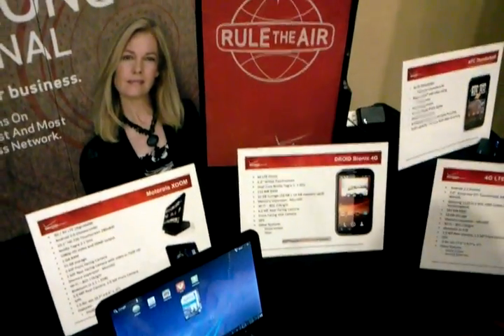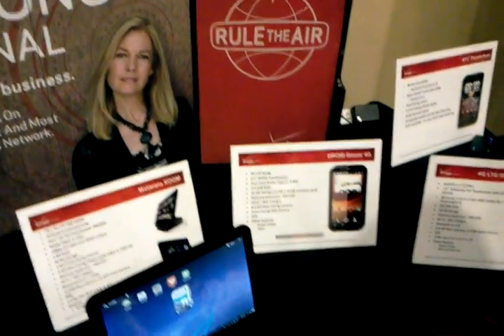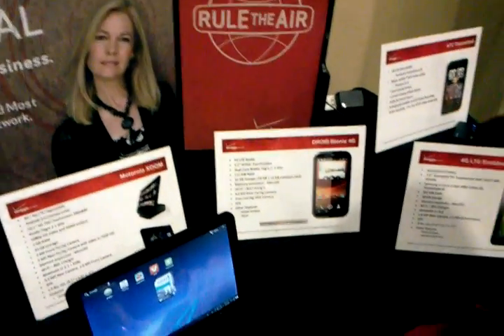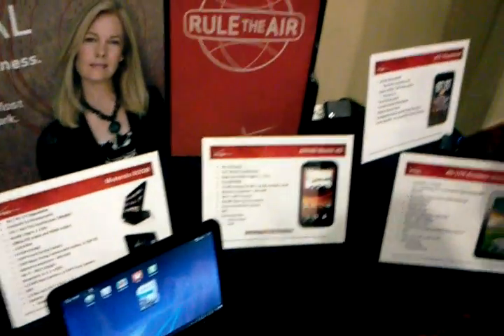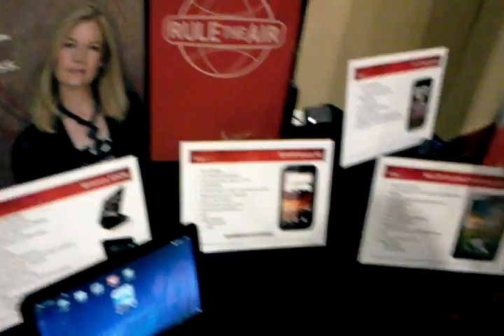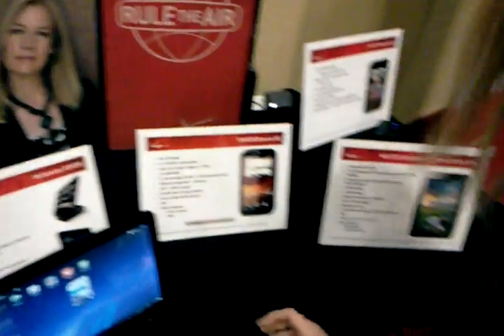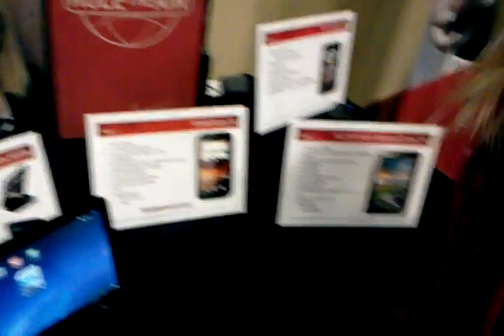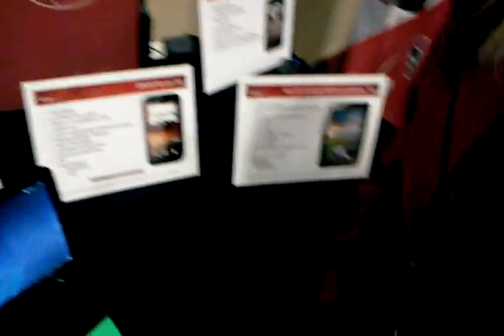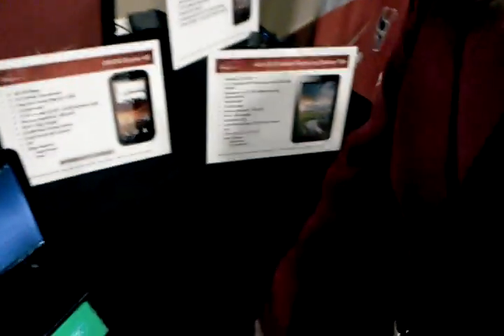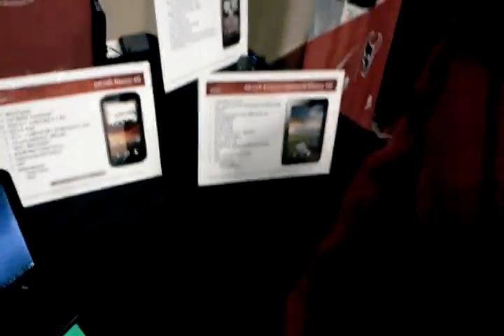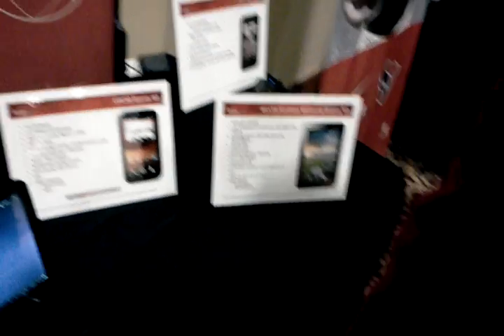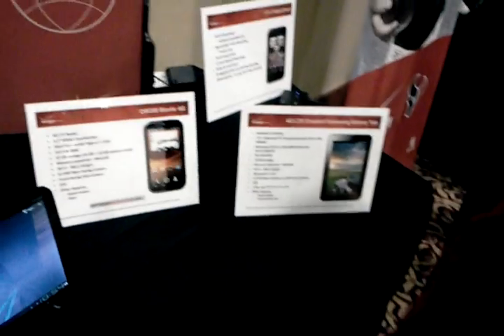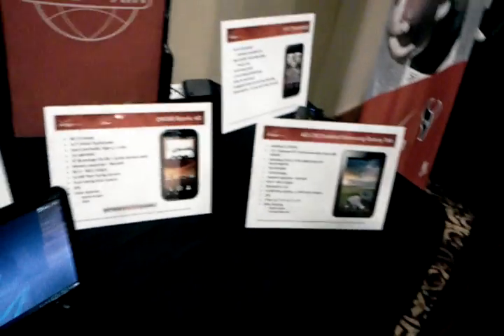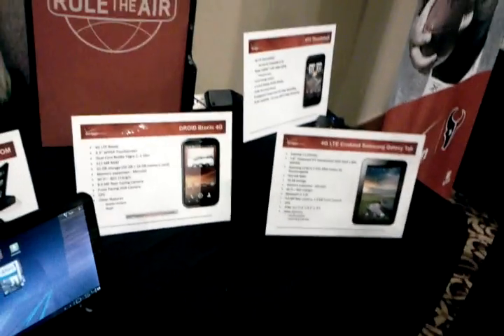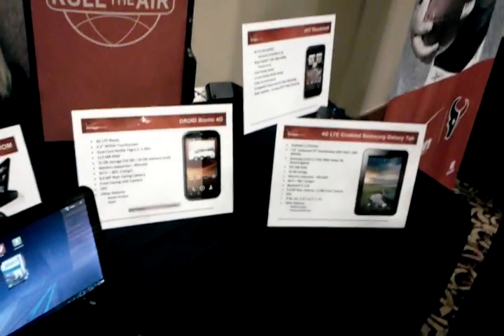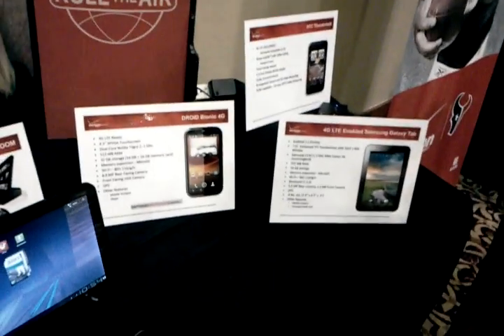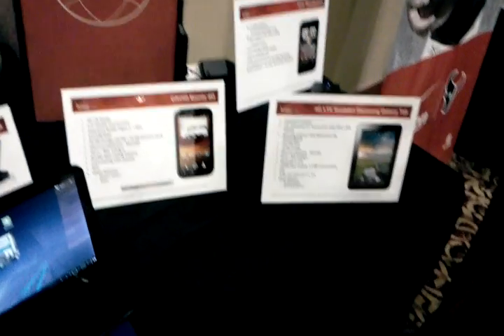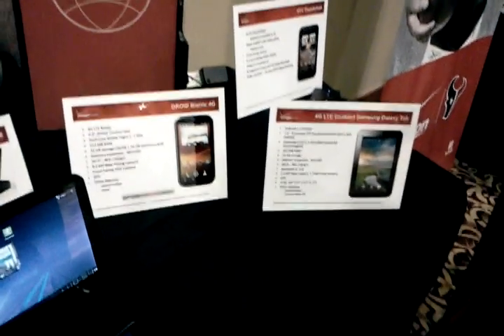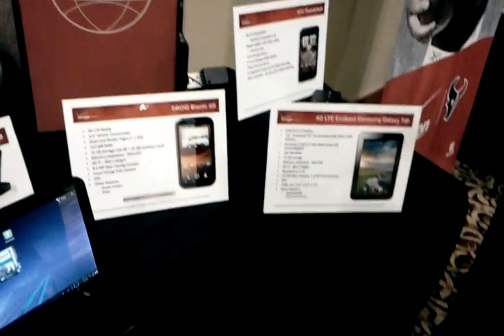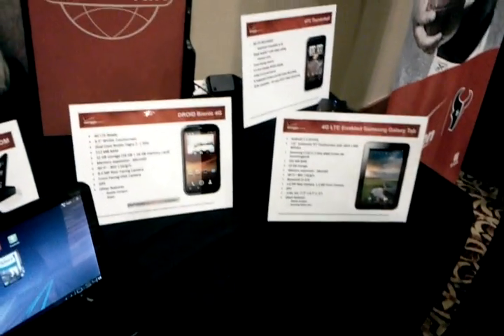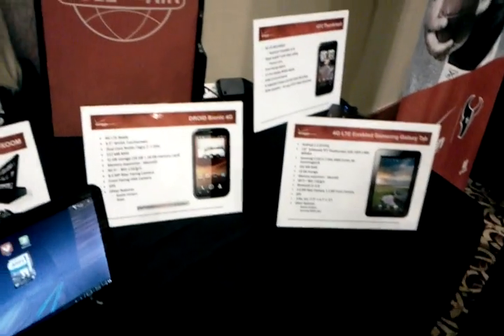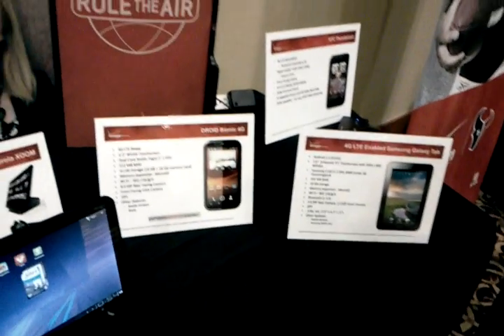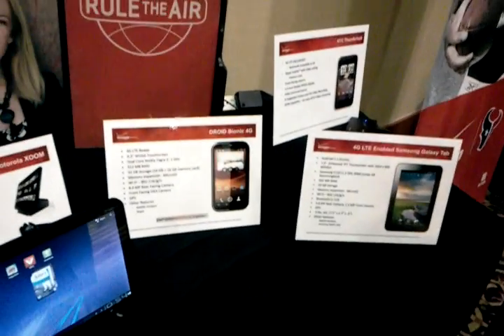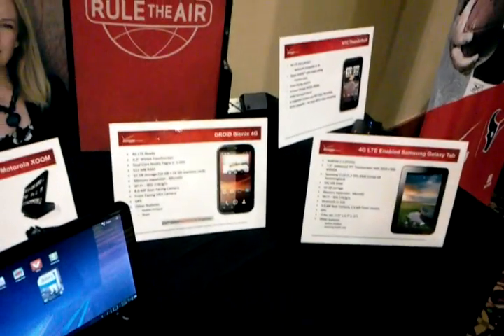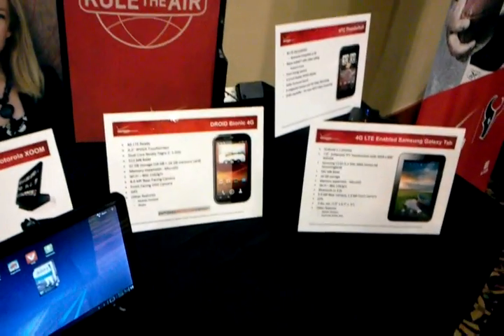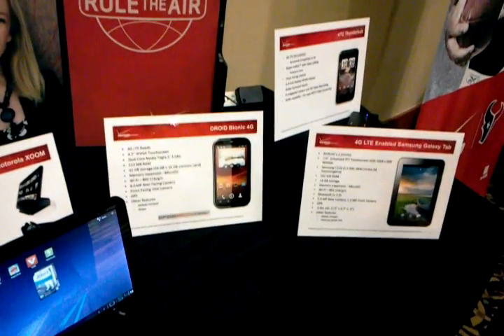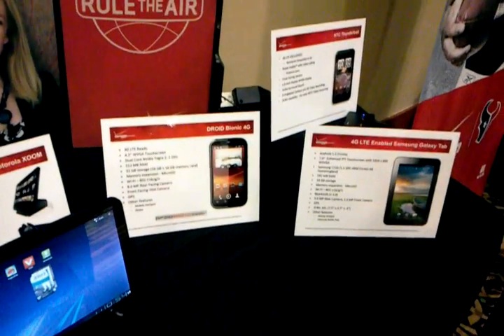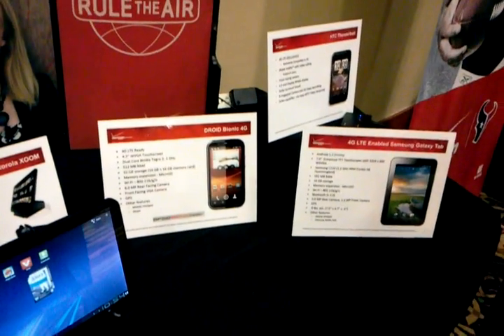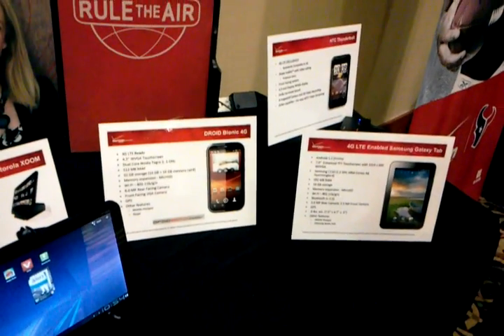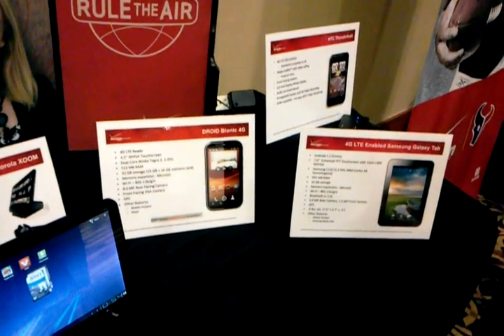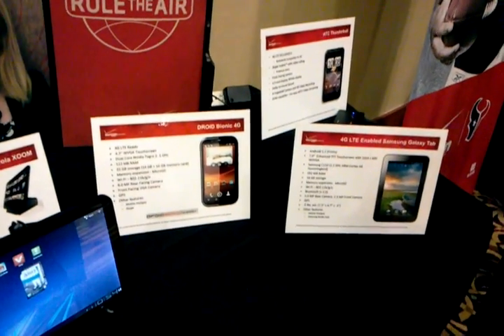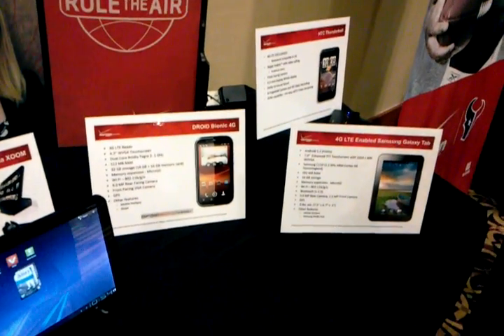I just want to compare it size-wise. This is my EVO, which is pretty much the same phone.